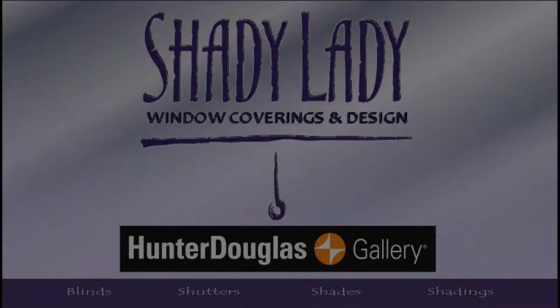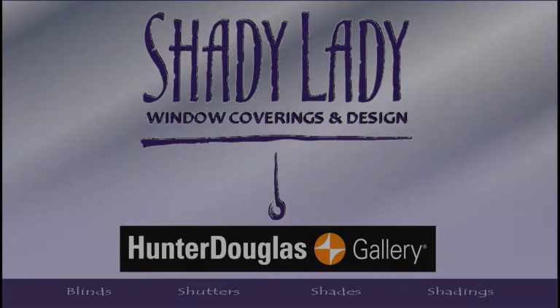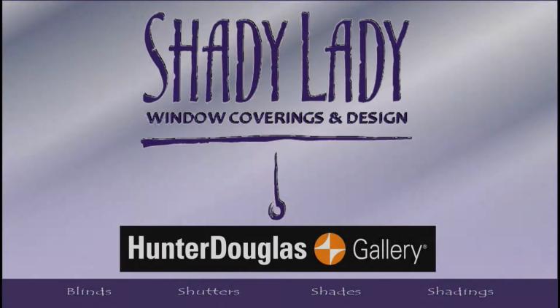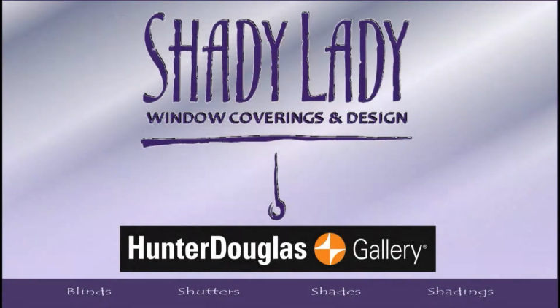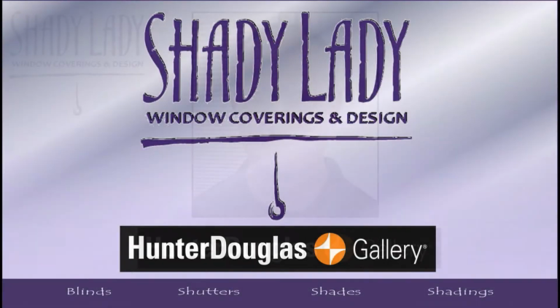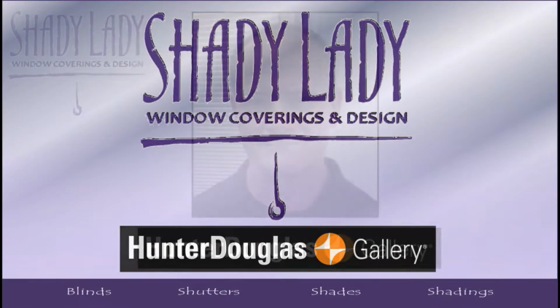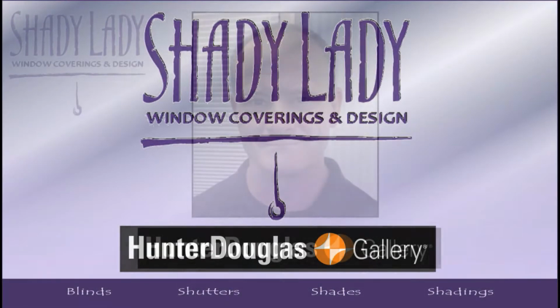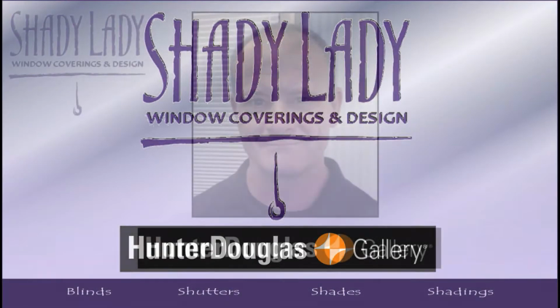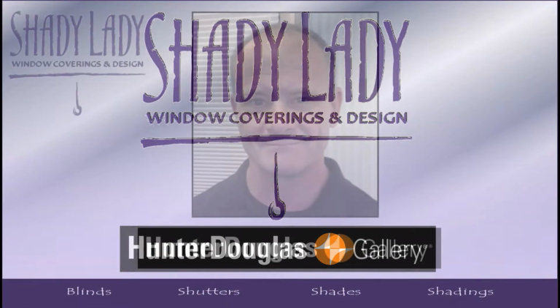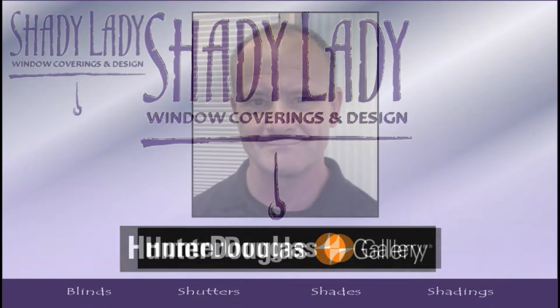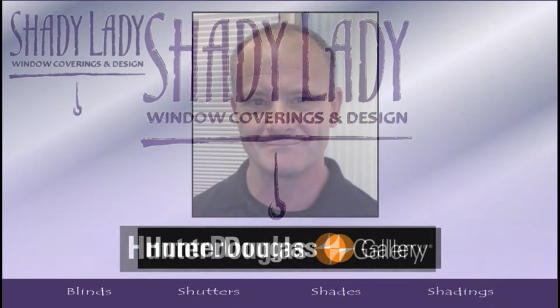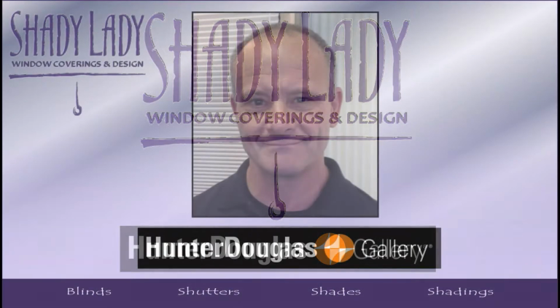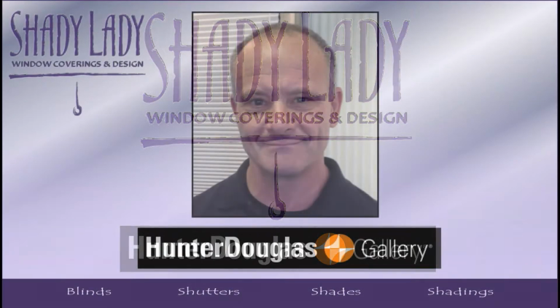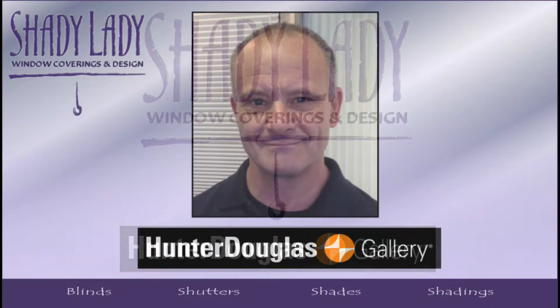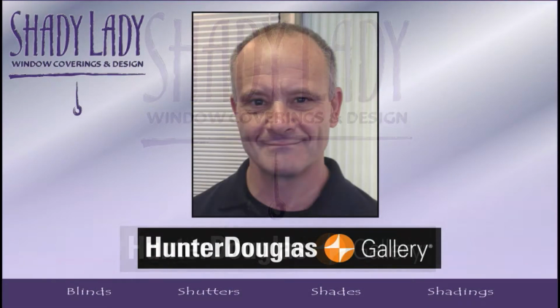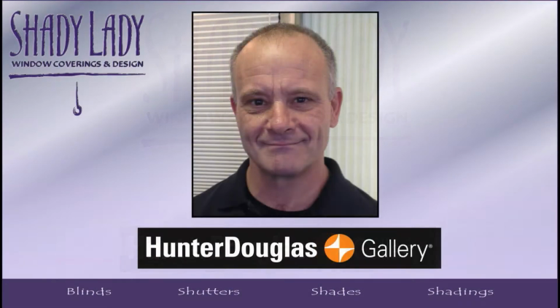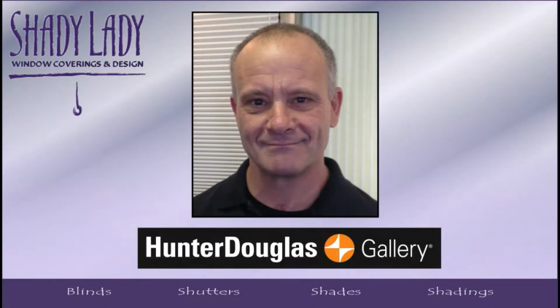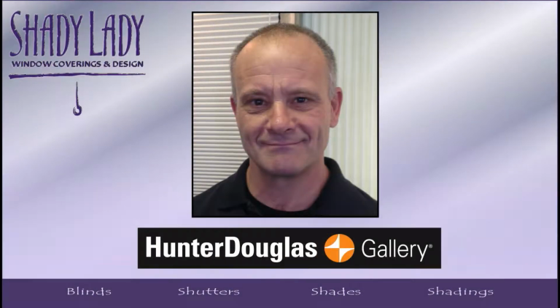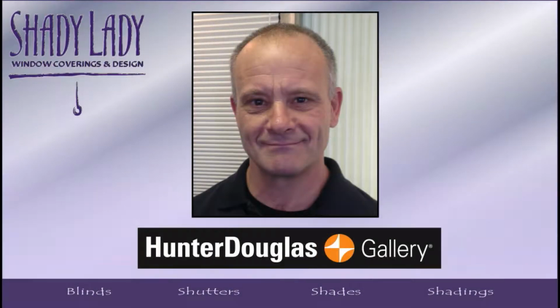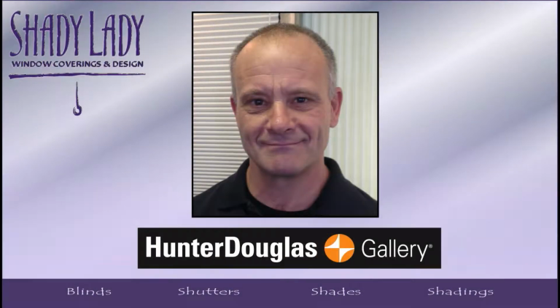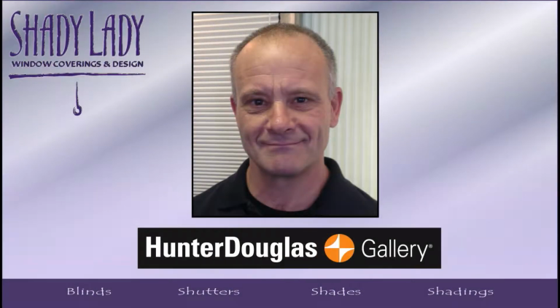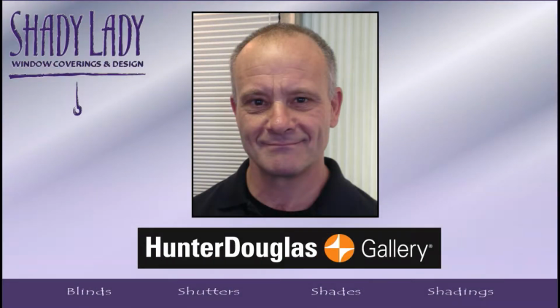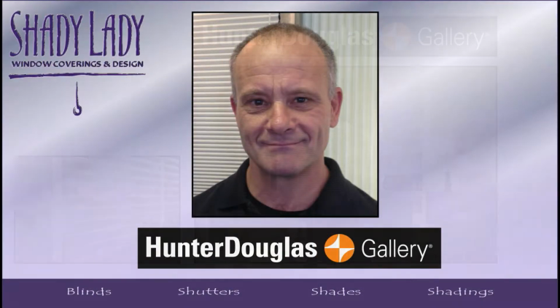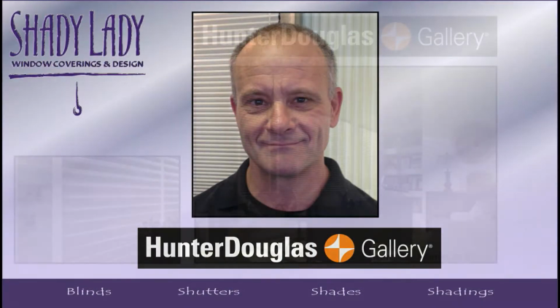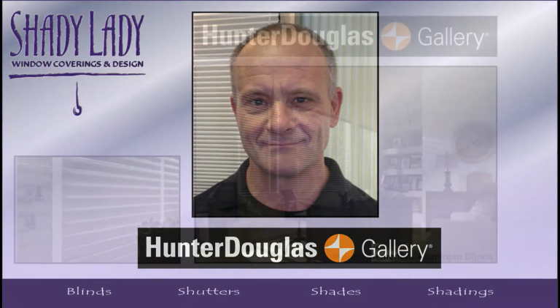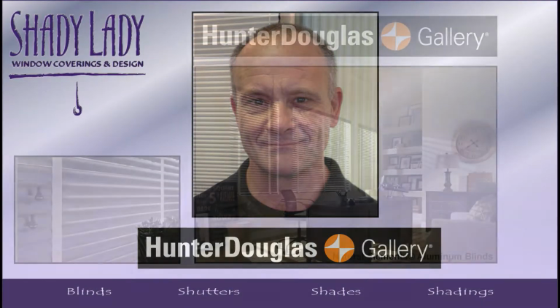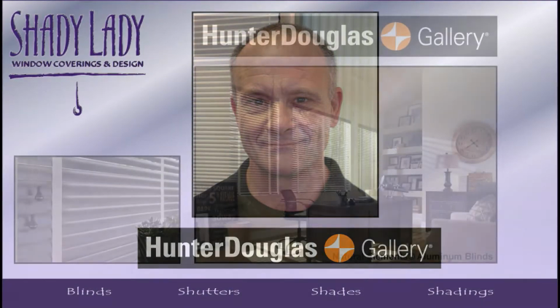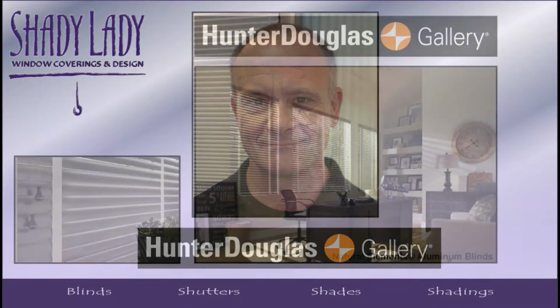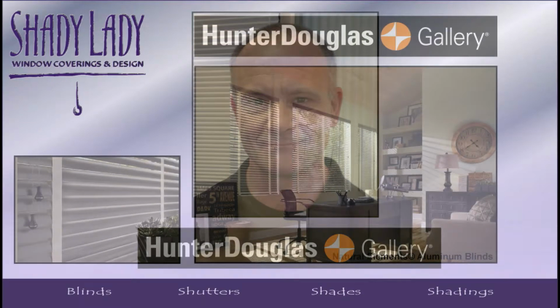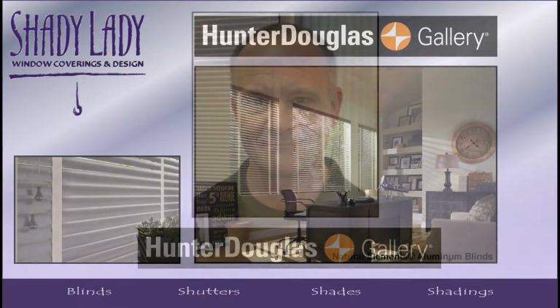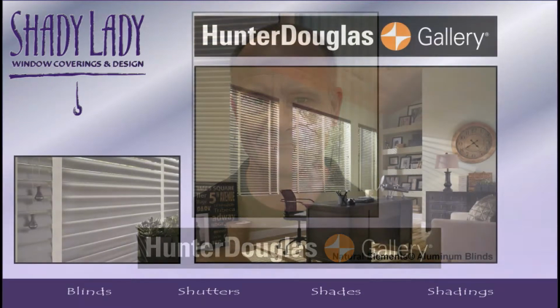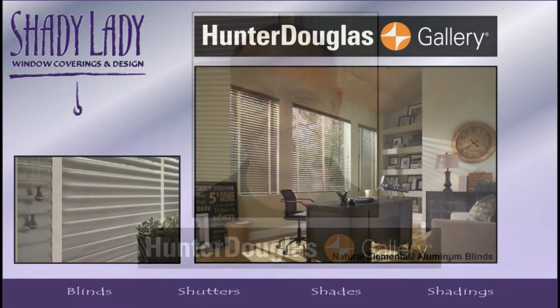Hi, Bob from Shady Lady here to talk about our wonderful selection of horizontal blinds from Hunter Douglas.